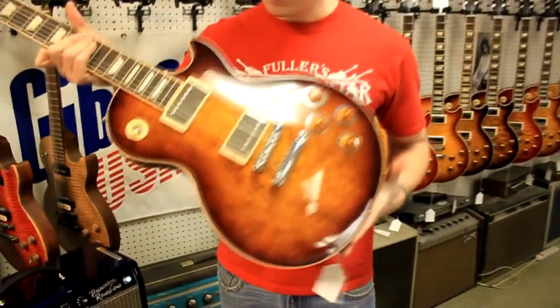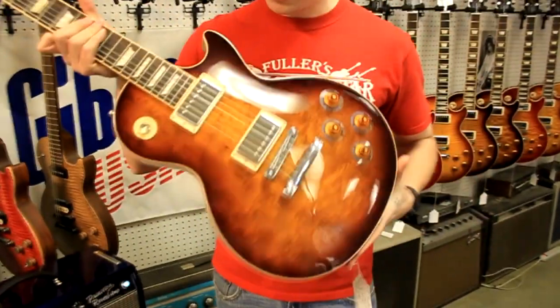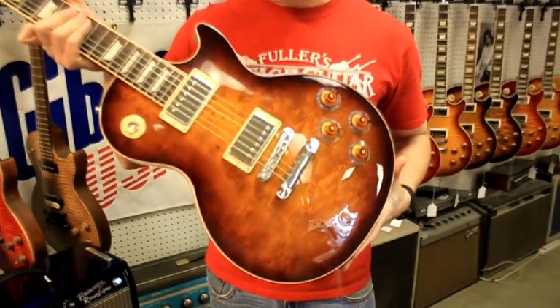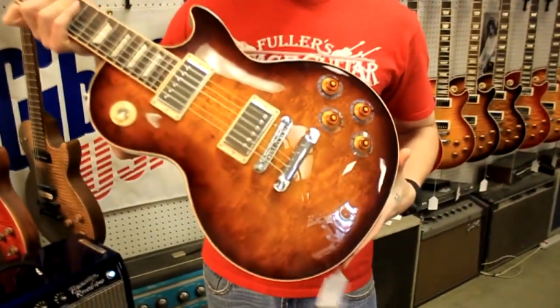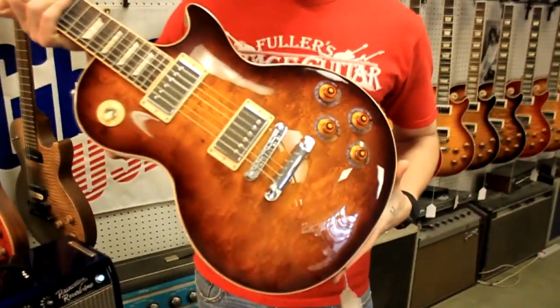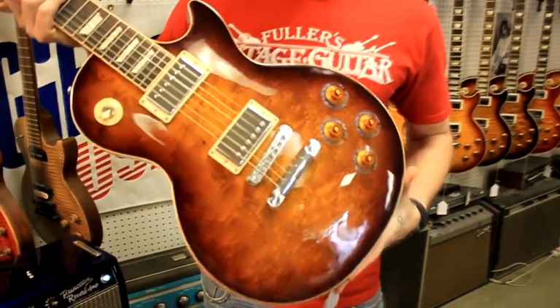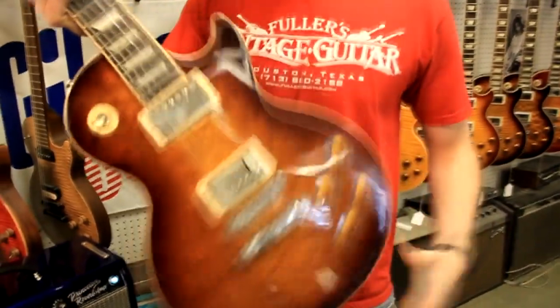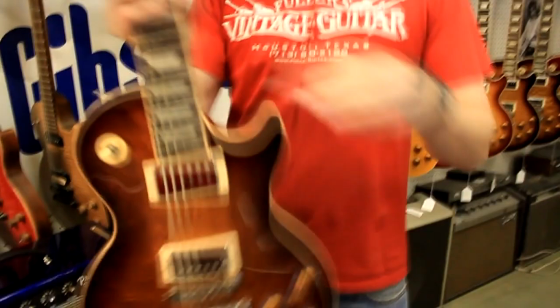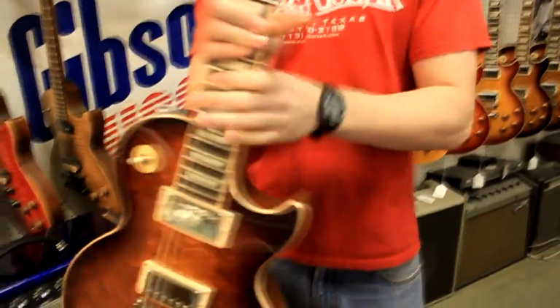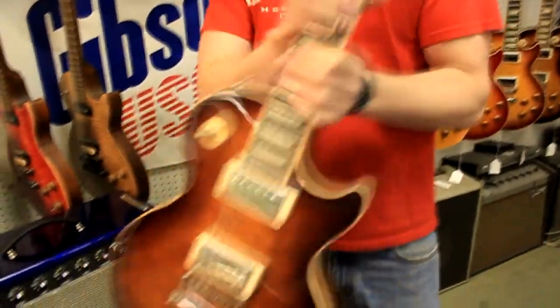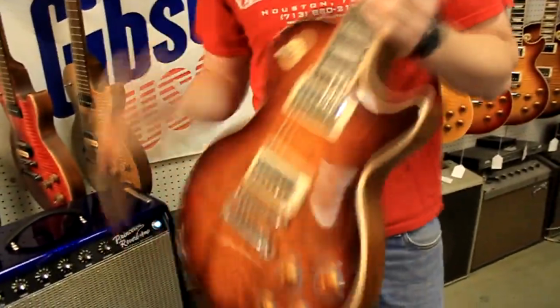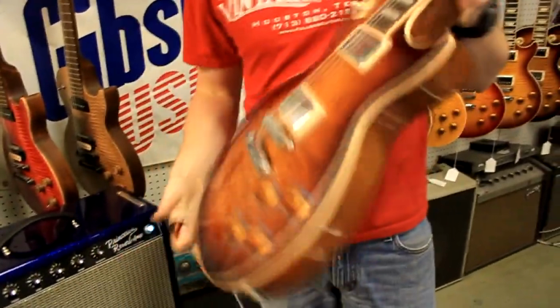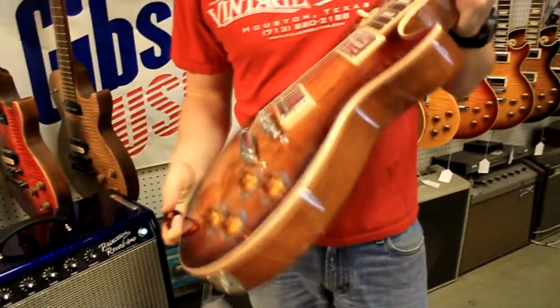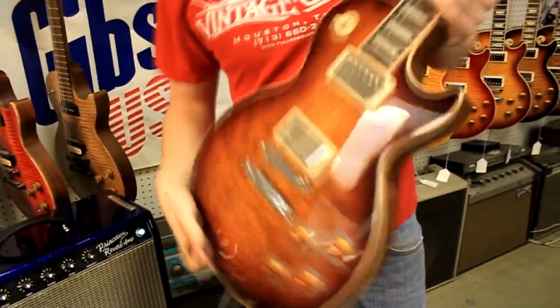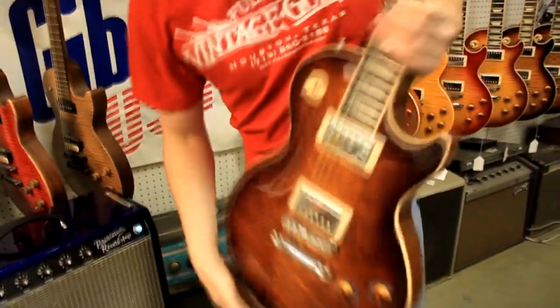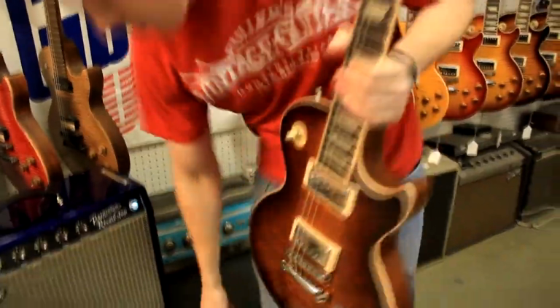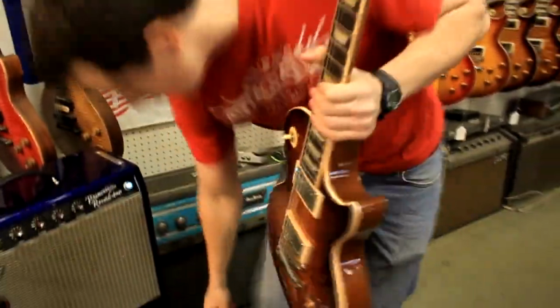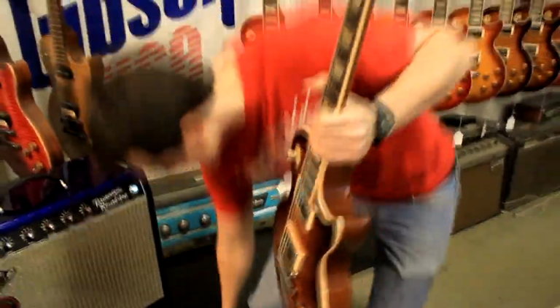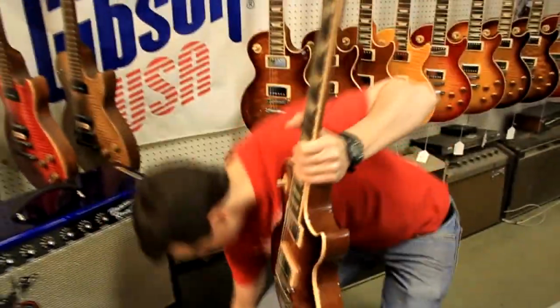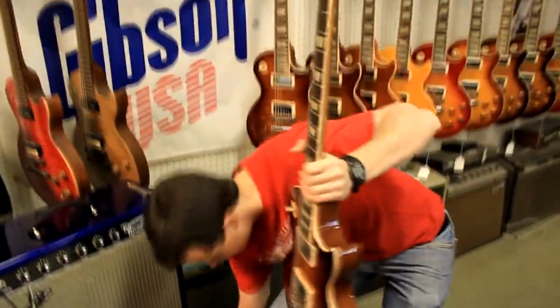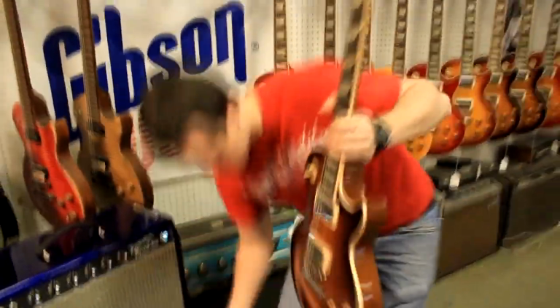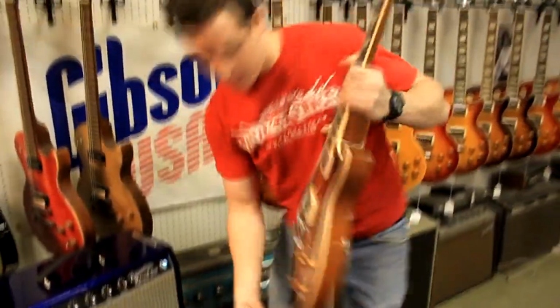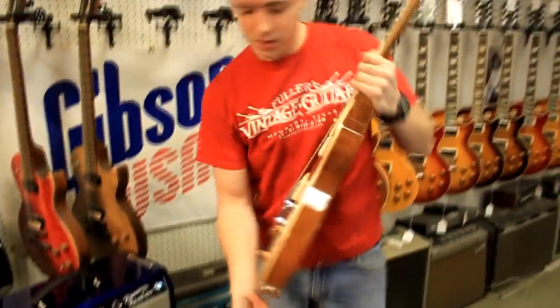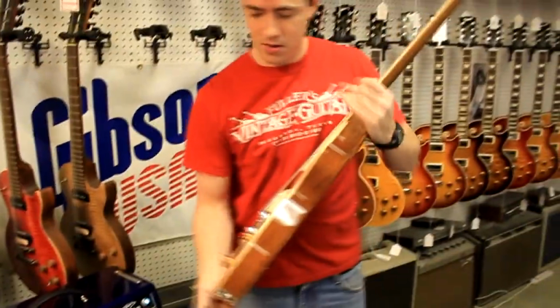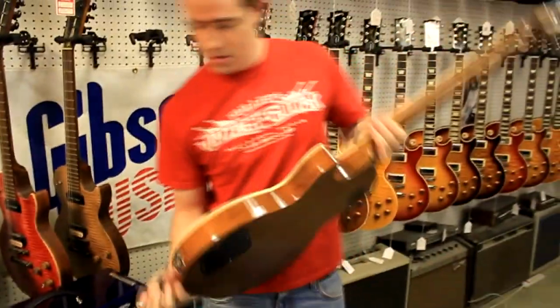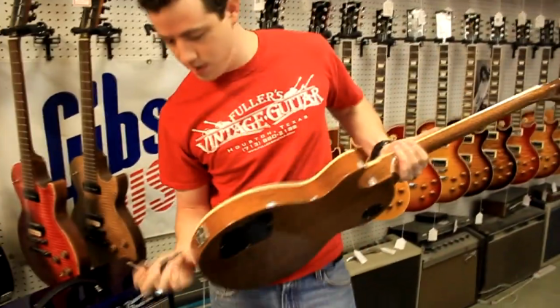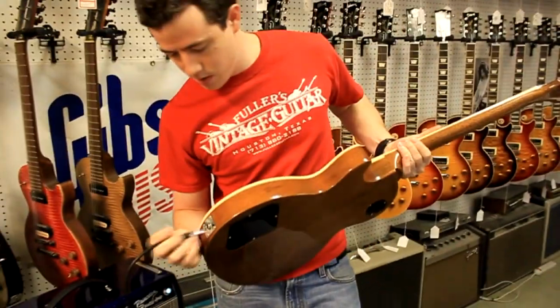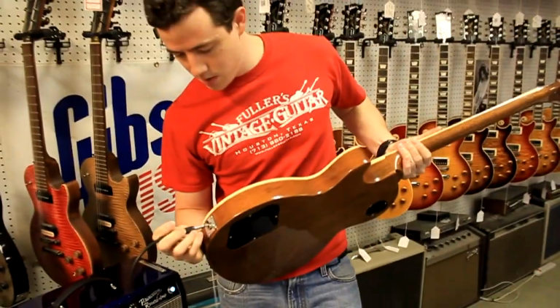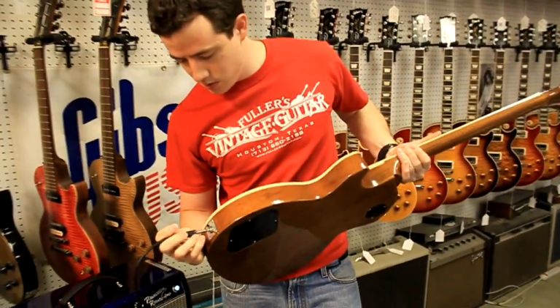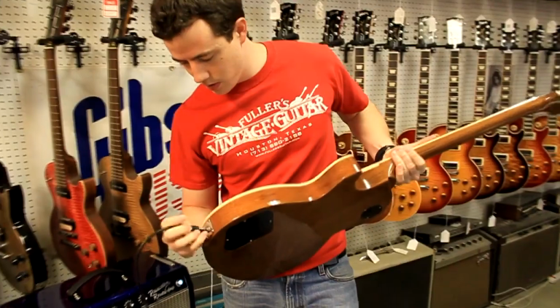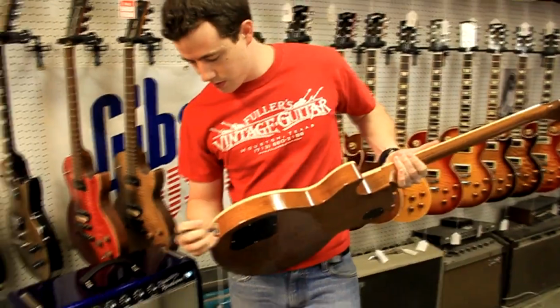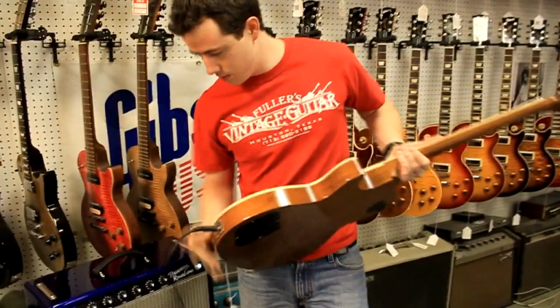This is the Bird's Eye Top and this is the Honey Burst Finish. Let me plug it in and show you how it sounds.